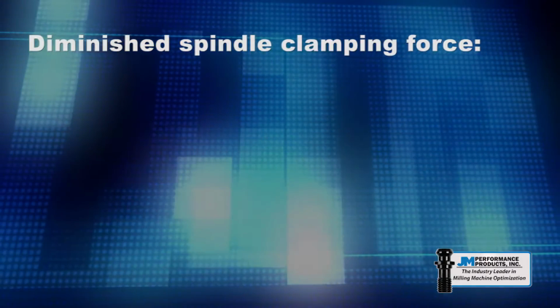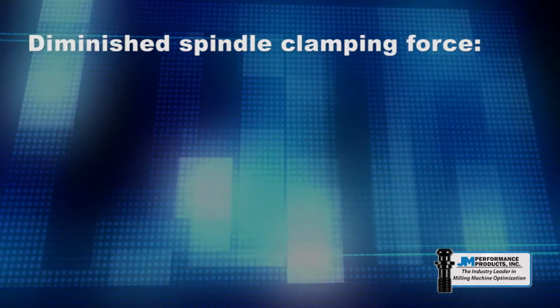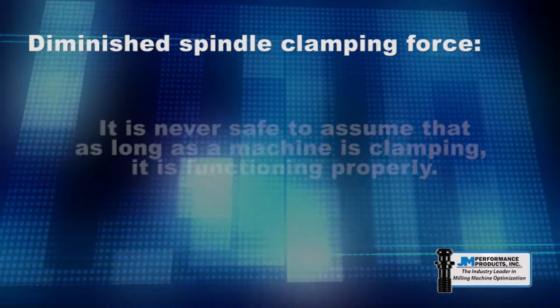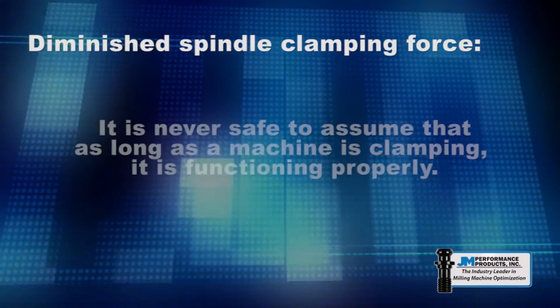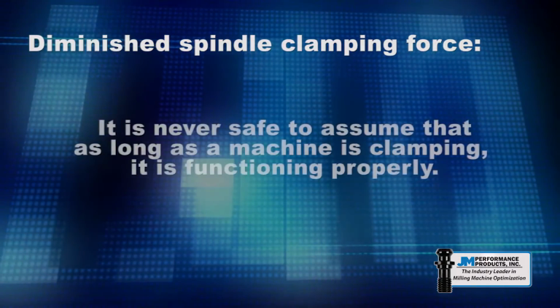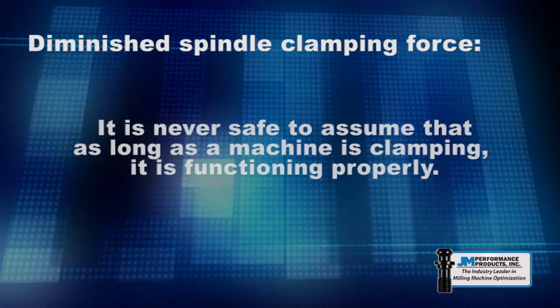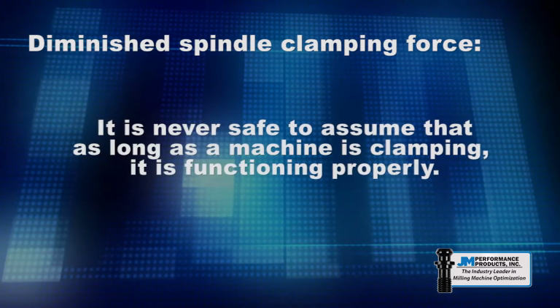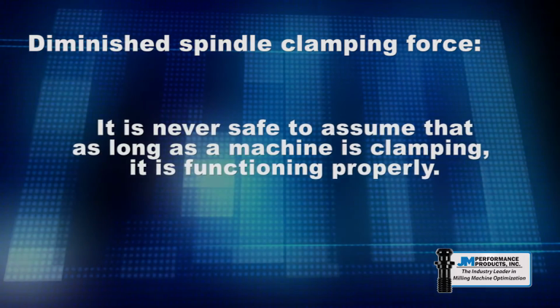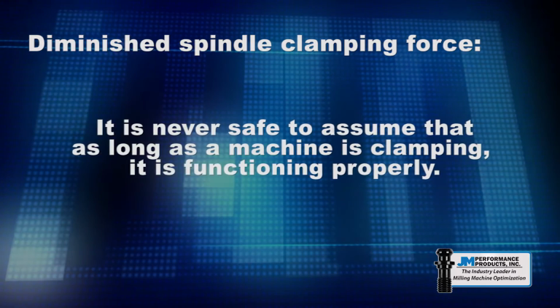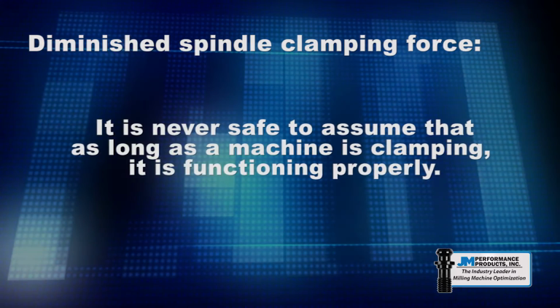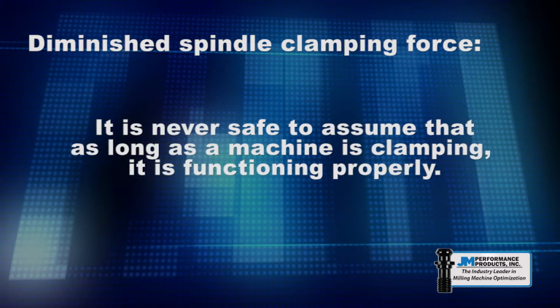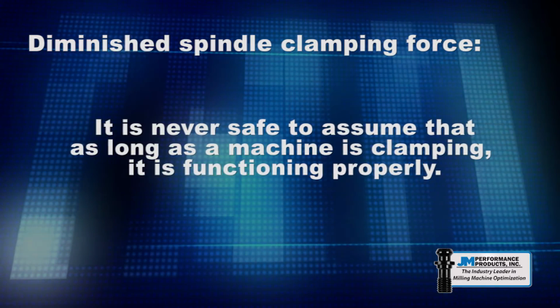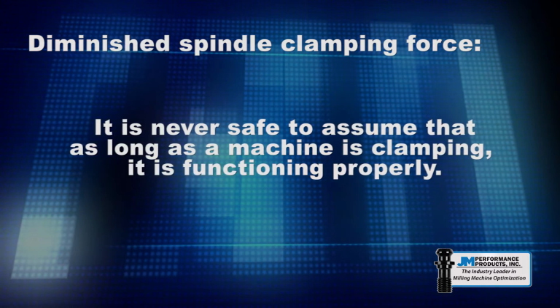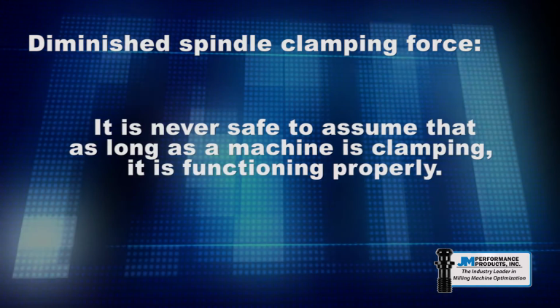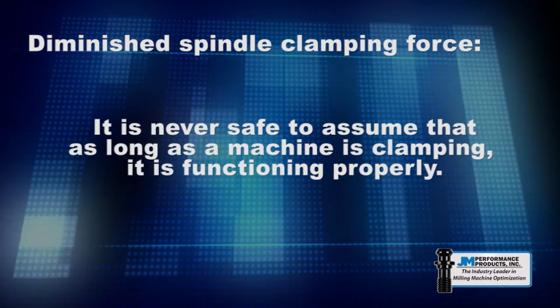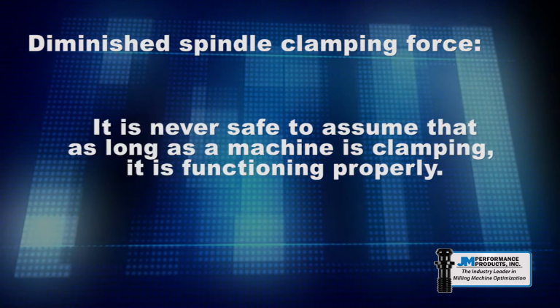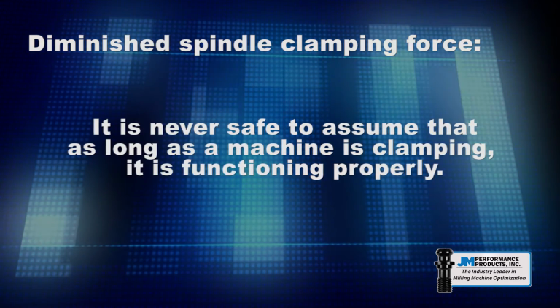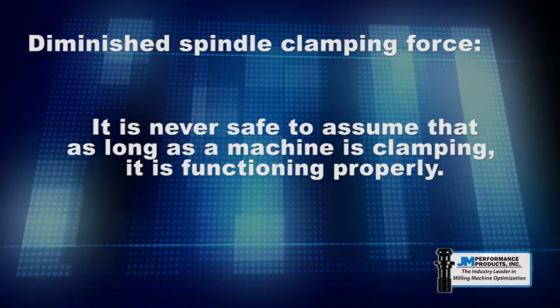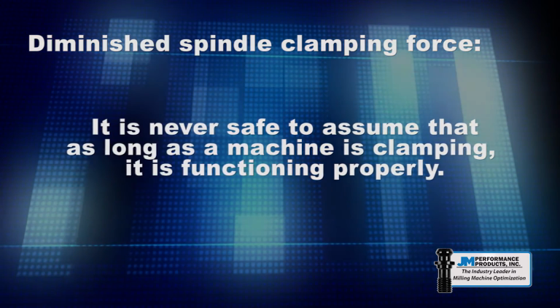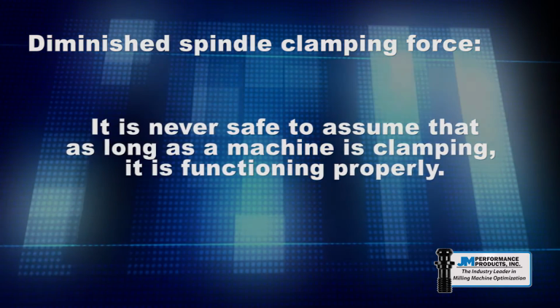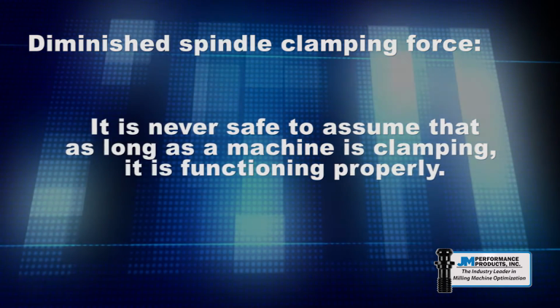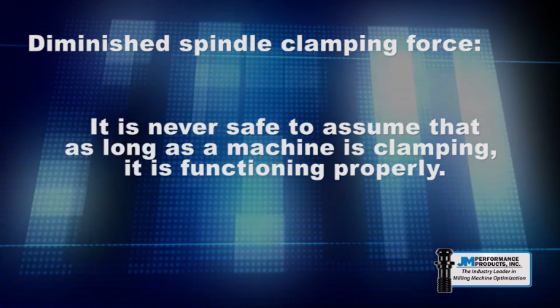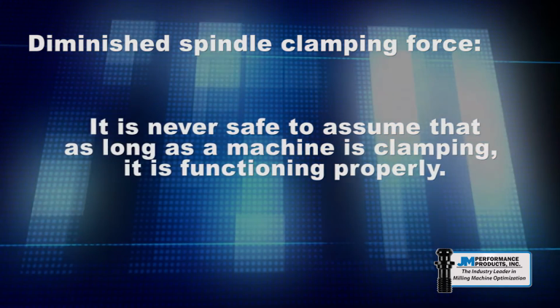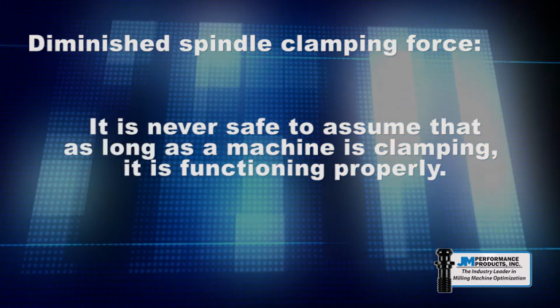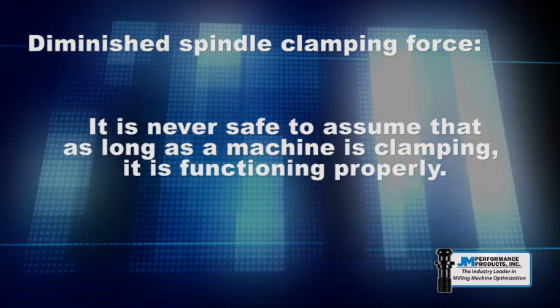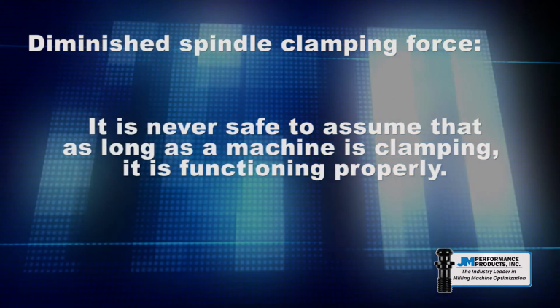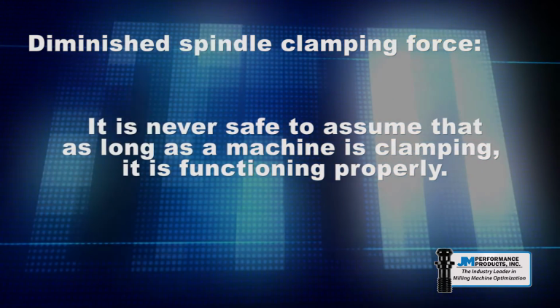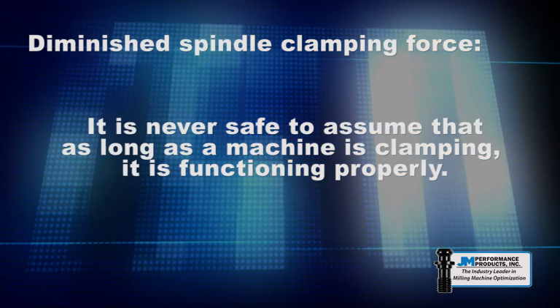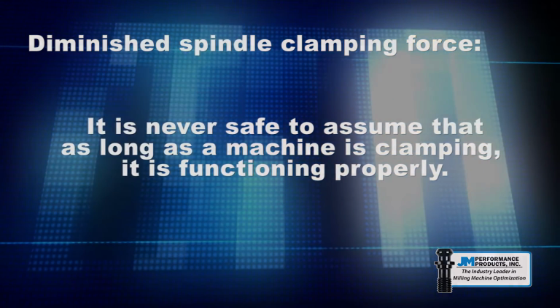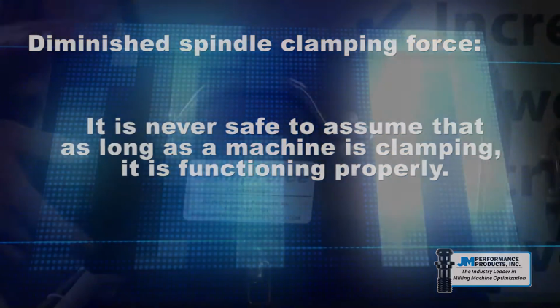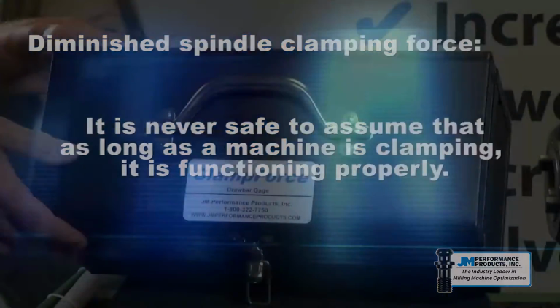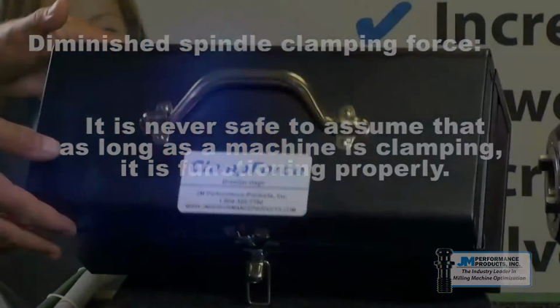It is never safe to assume that as long as a machine is clamping, it is functioning properly.